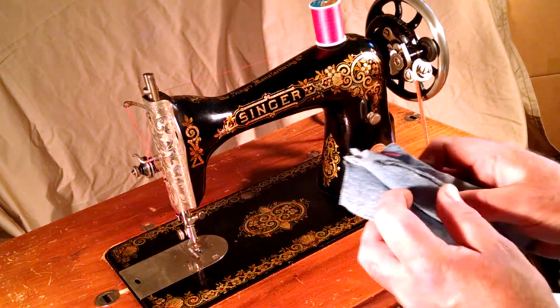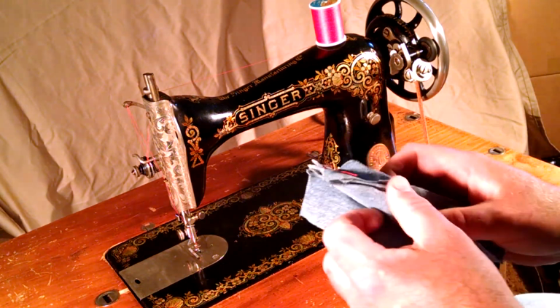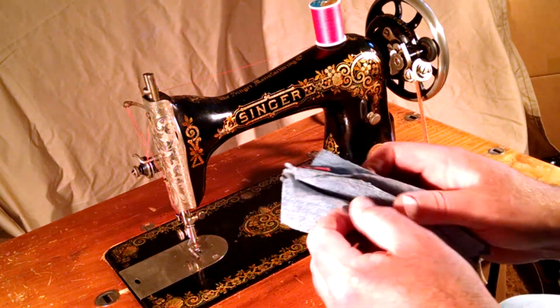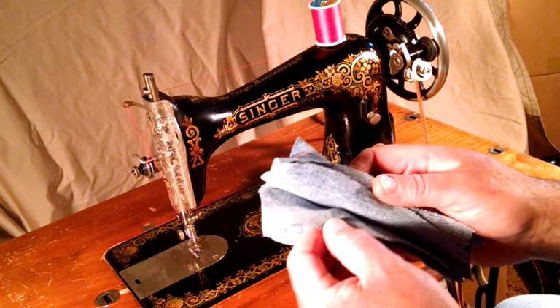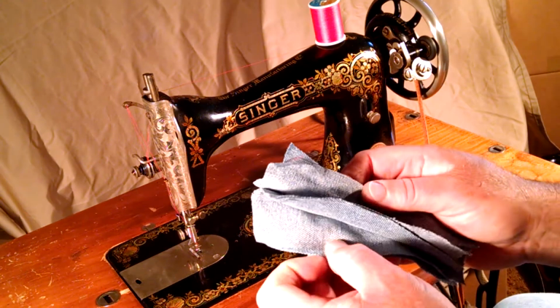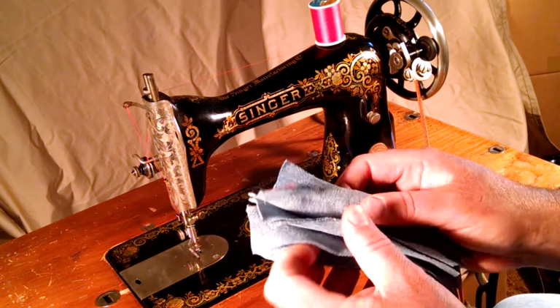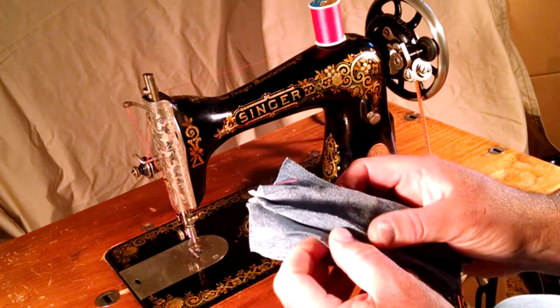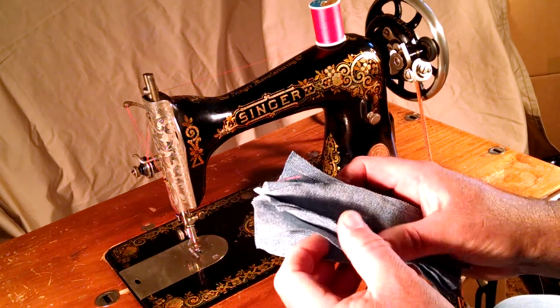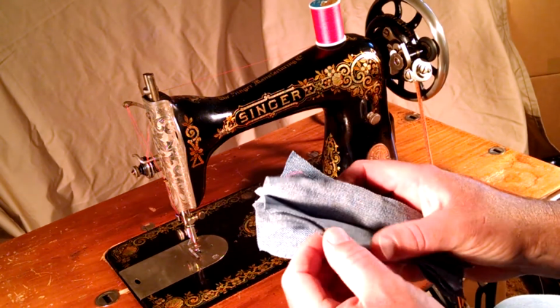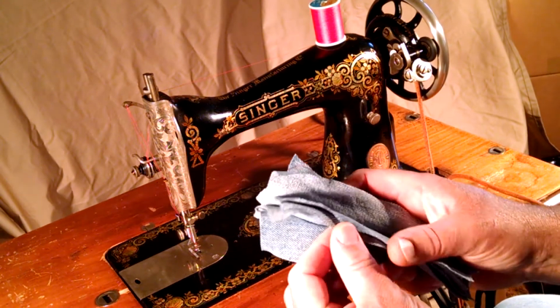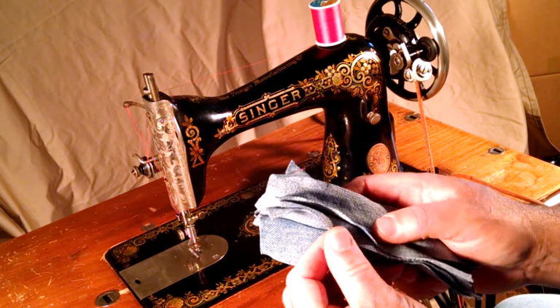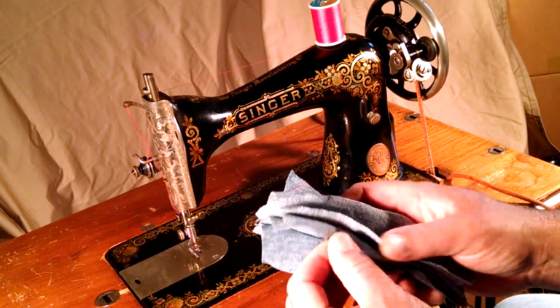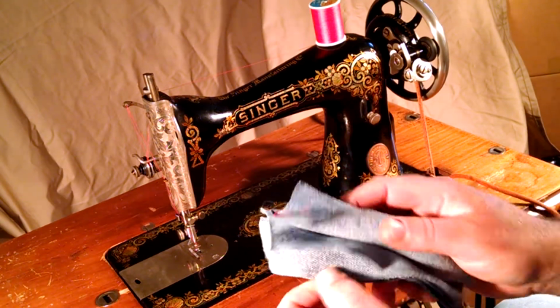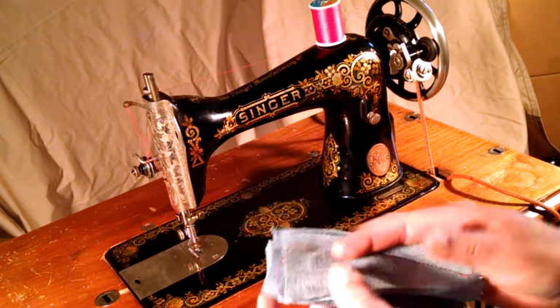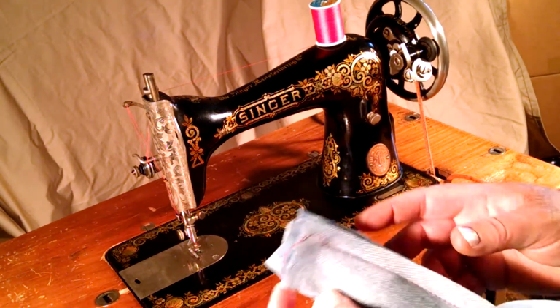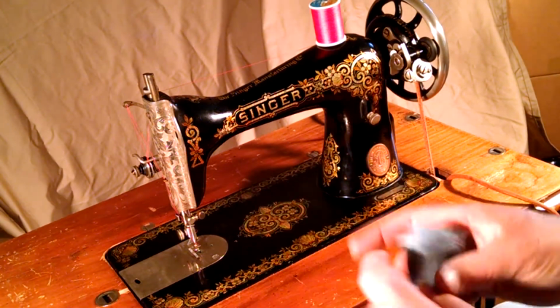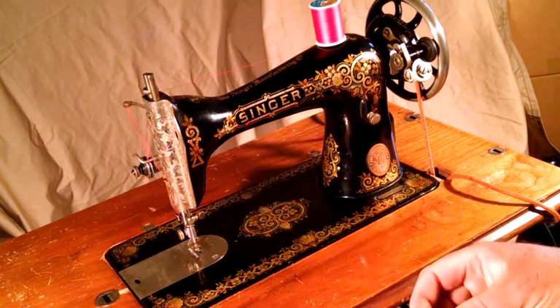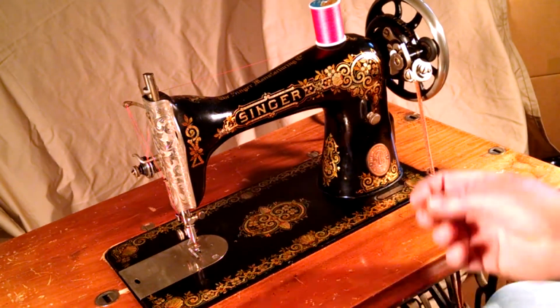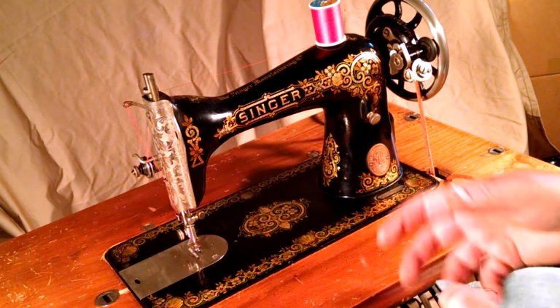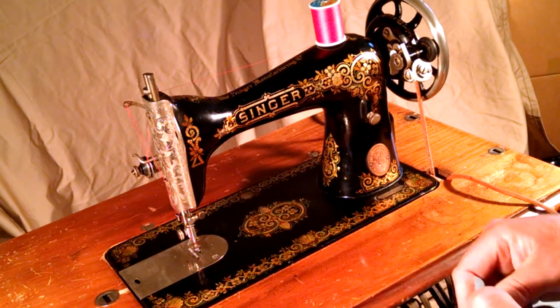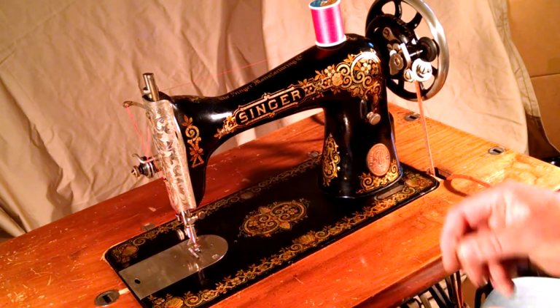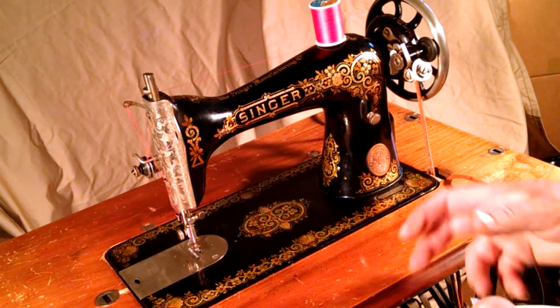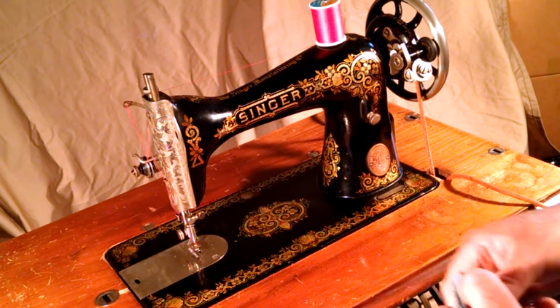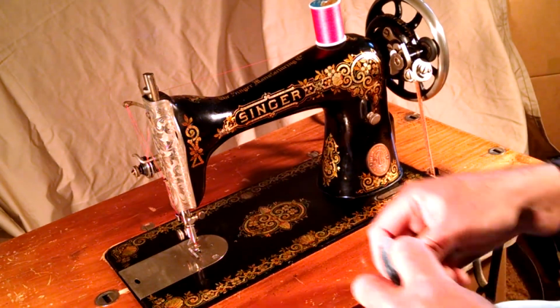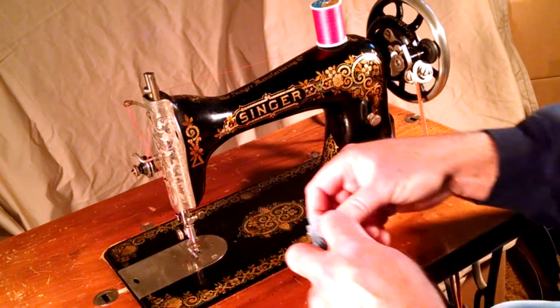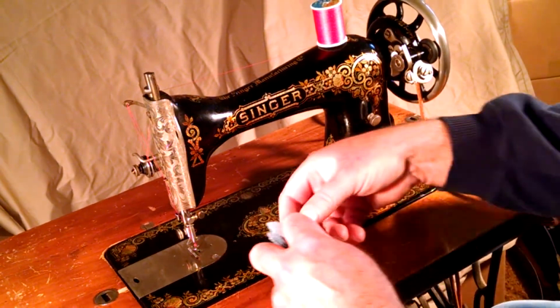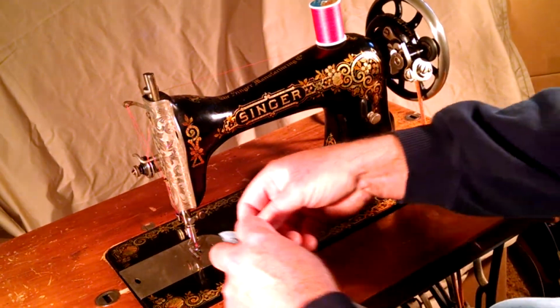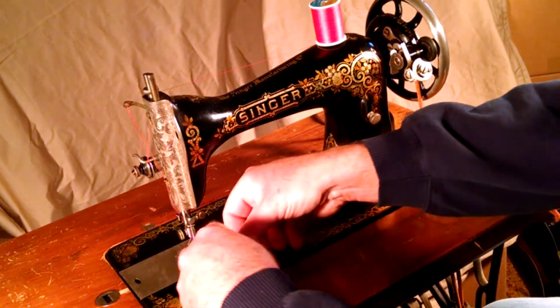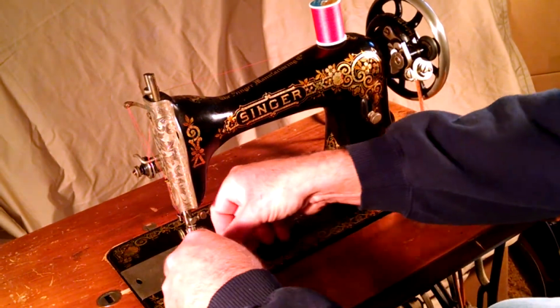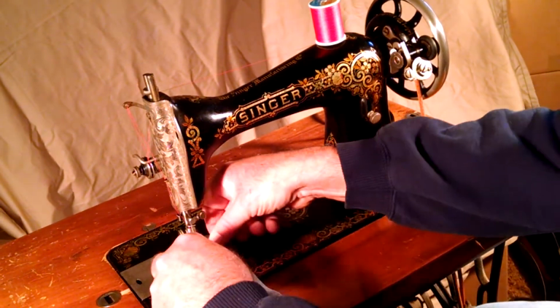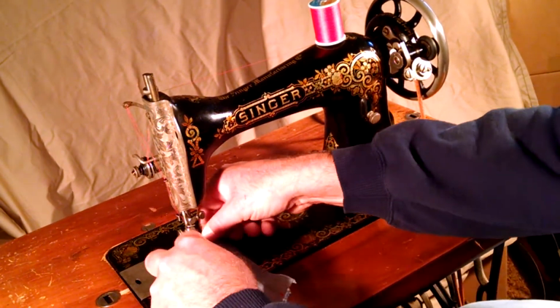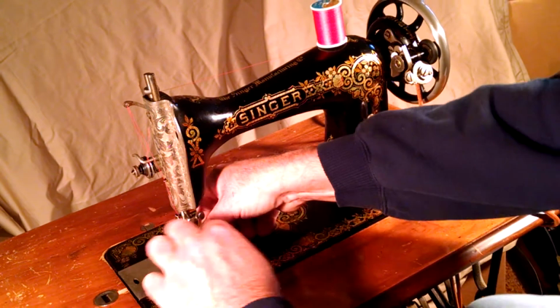This is six layers of denim, which were already stitched once for photos. I'm basically just going to show you how well it stitches.